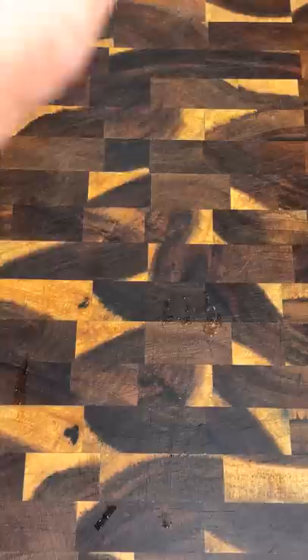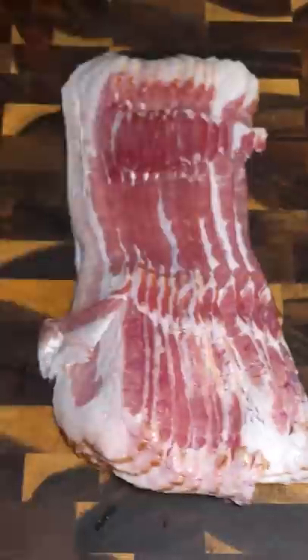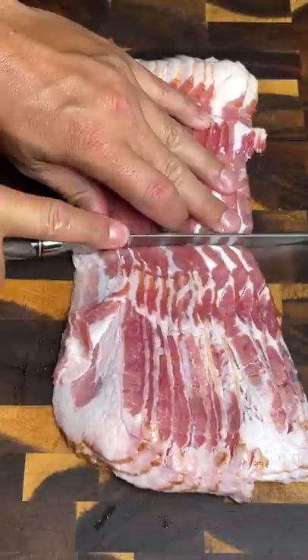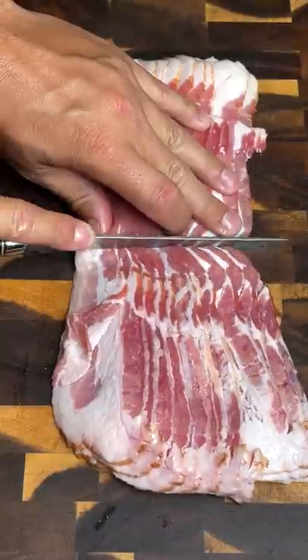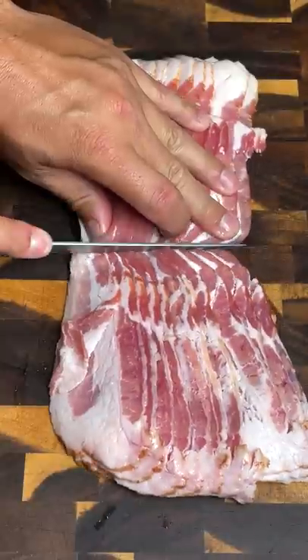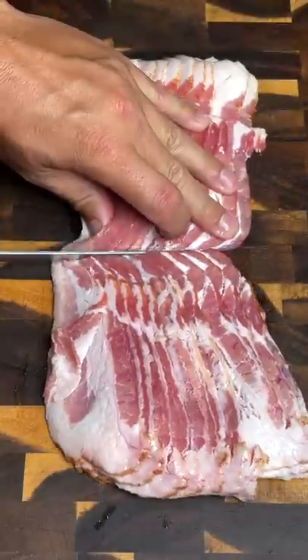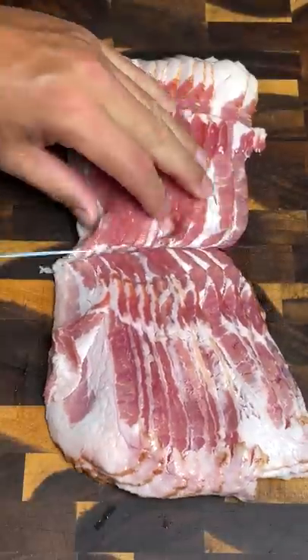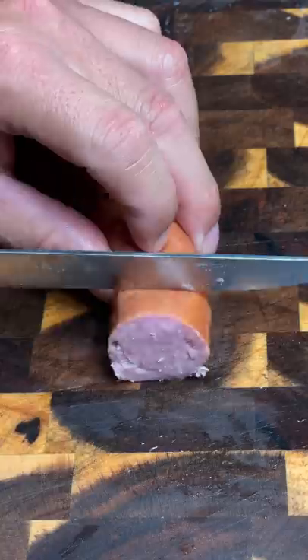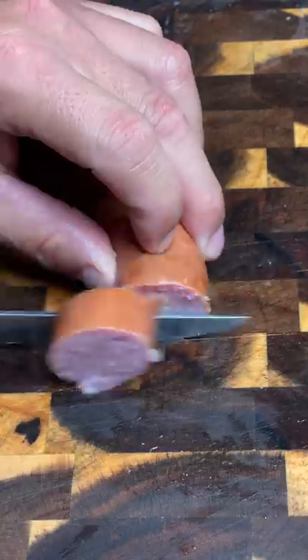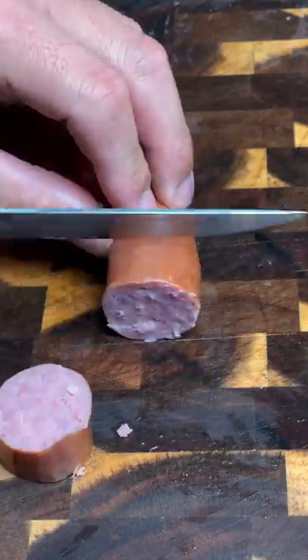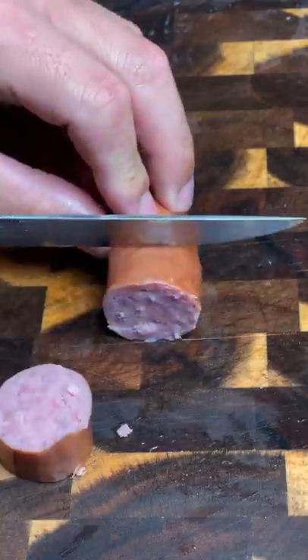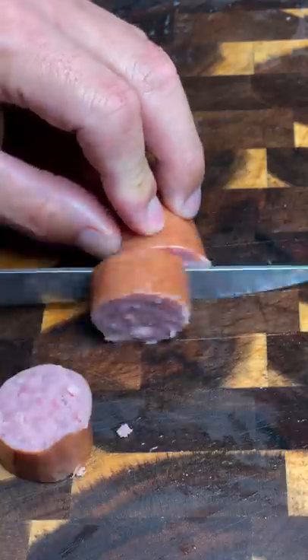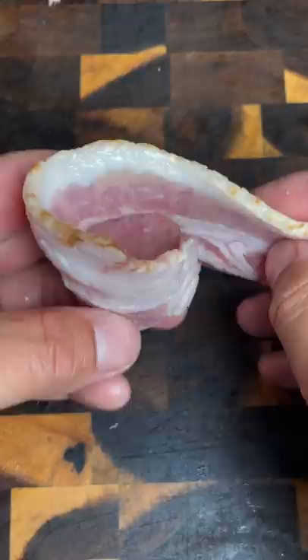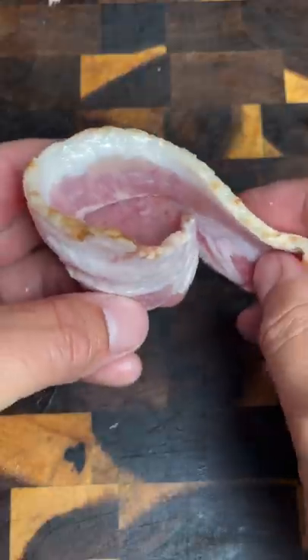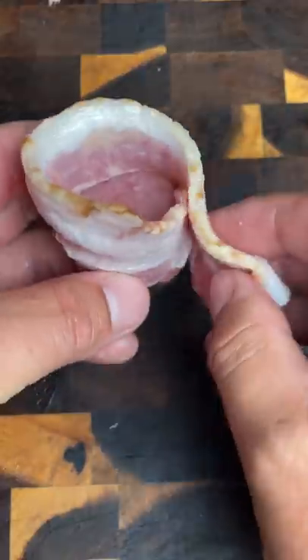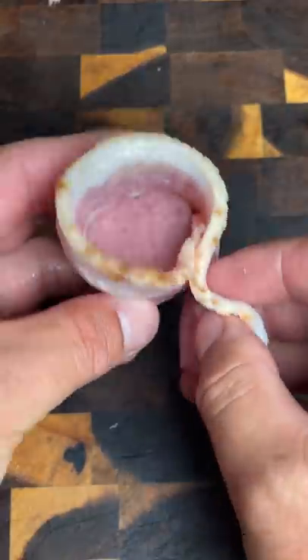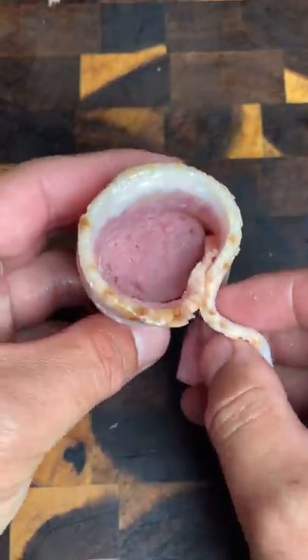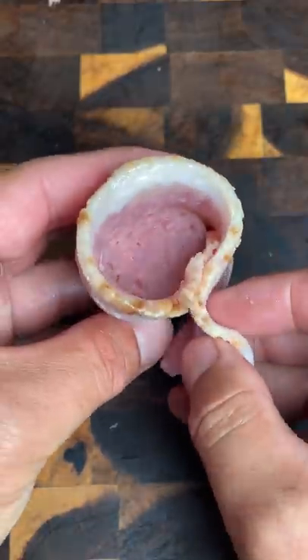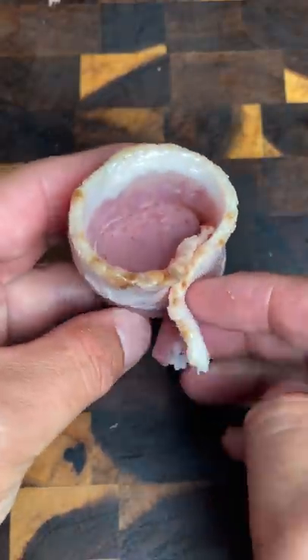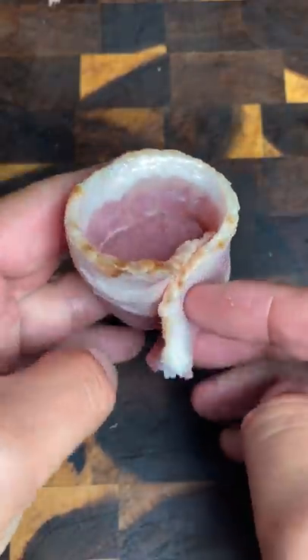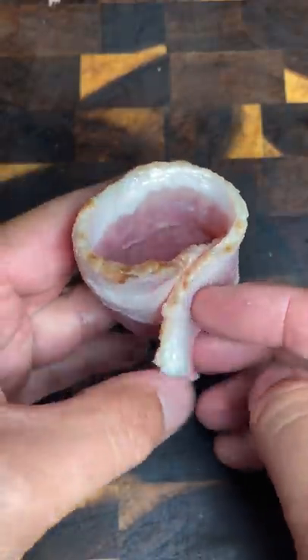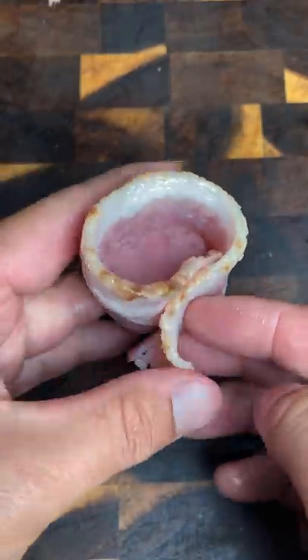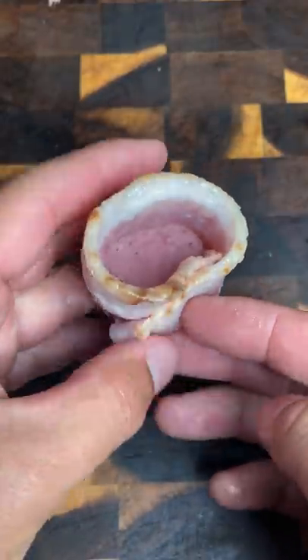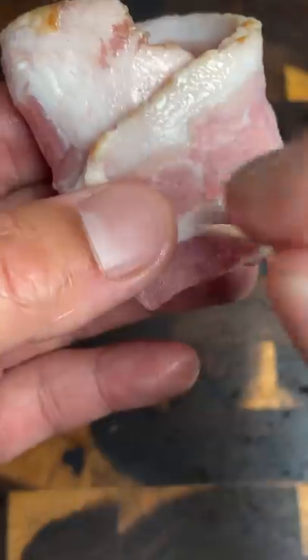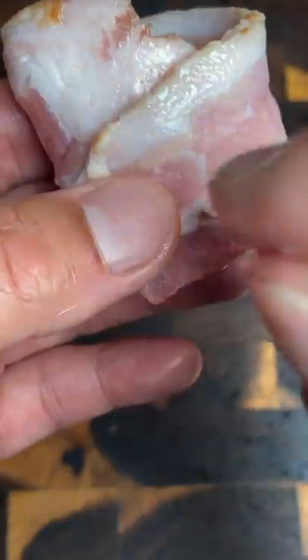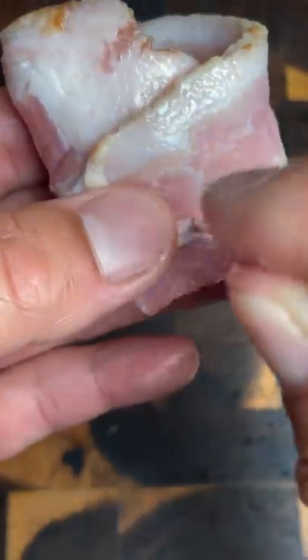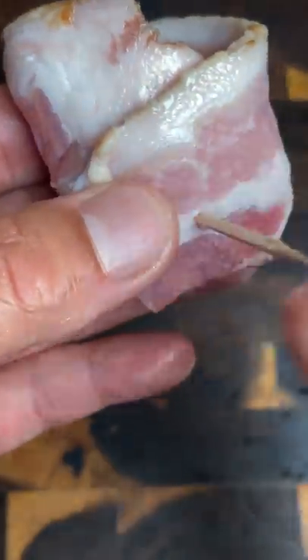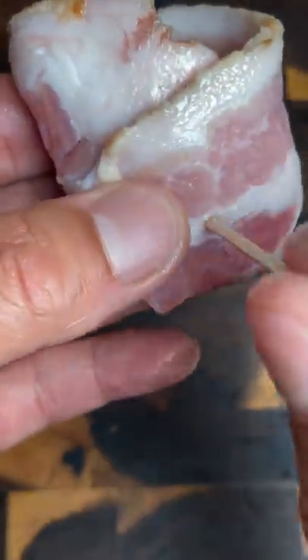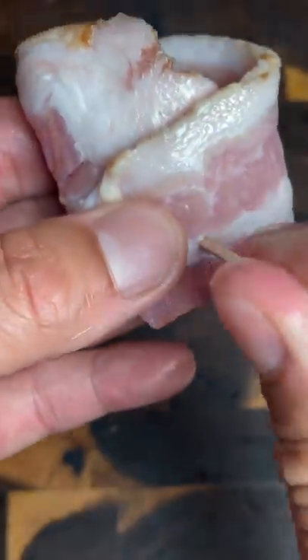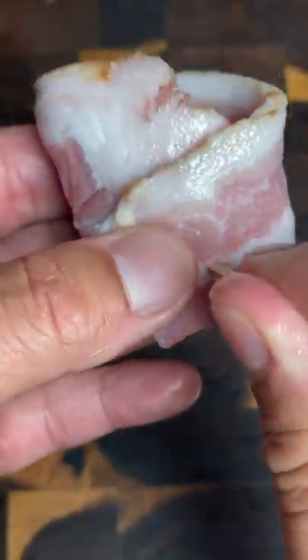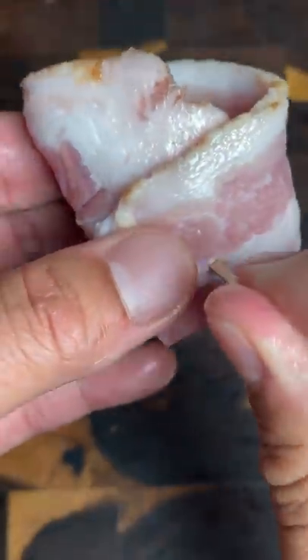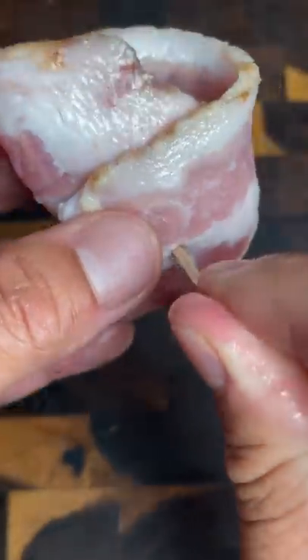Cut some thick-sliced bacon in half and slice some kielbasa. Next, wrap your bacon around each piece and secure it with a toothpick.